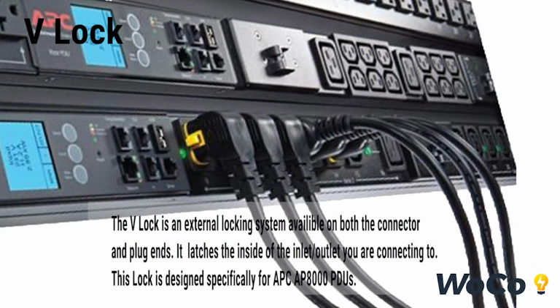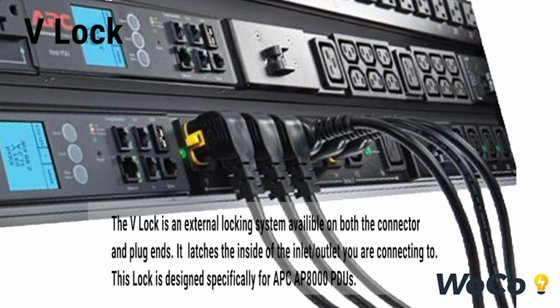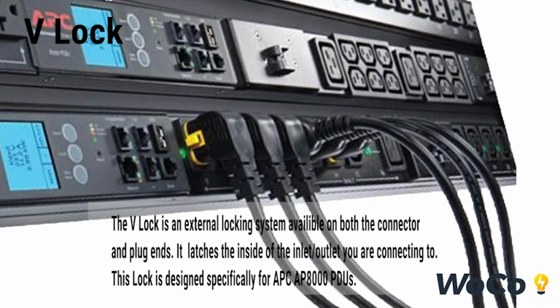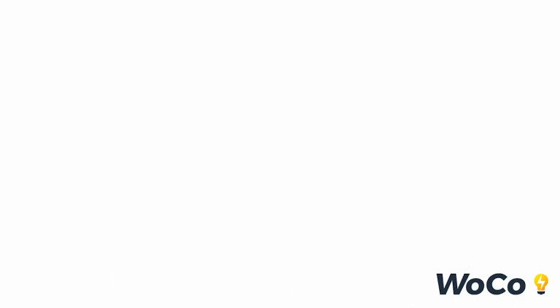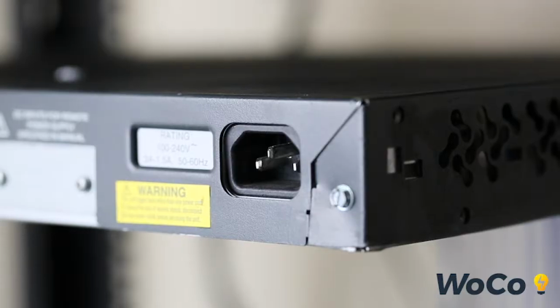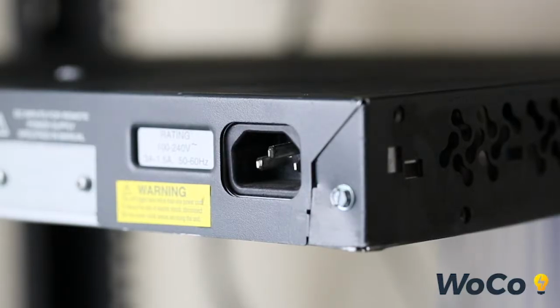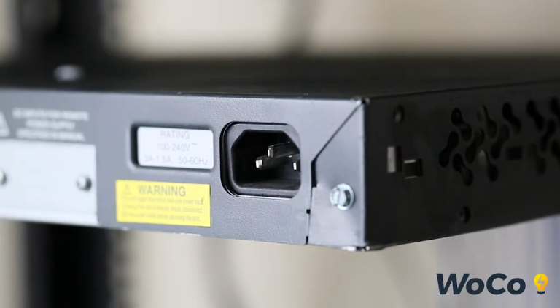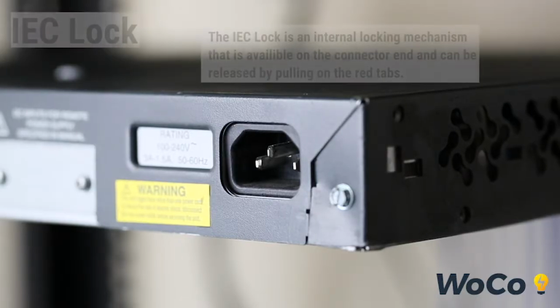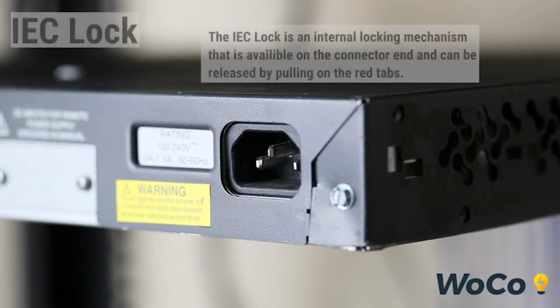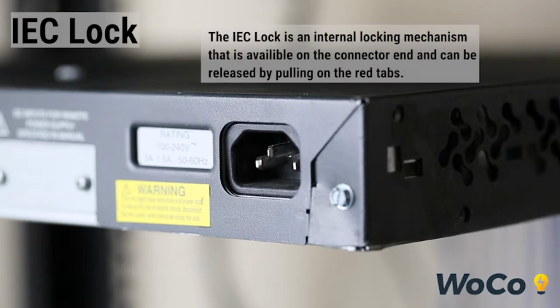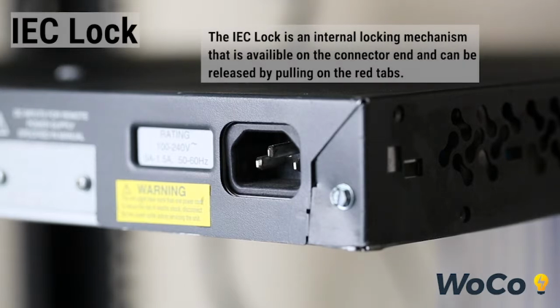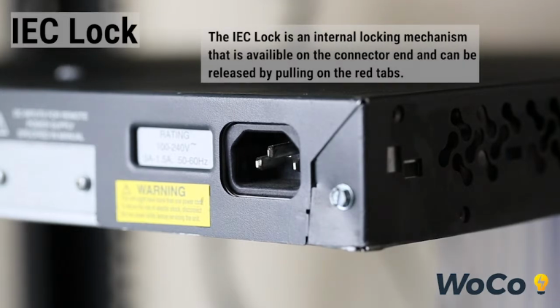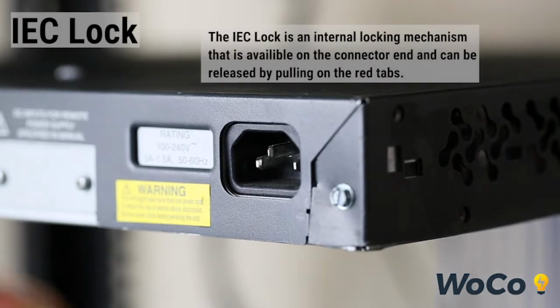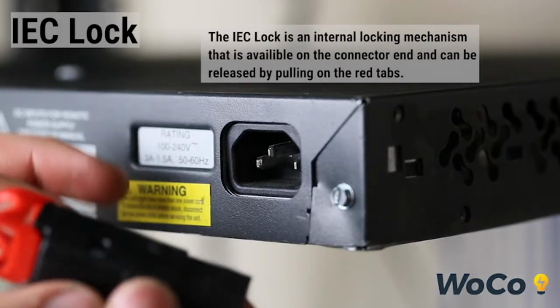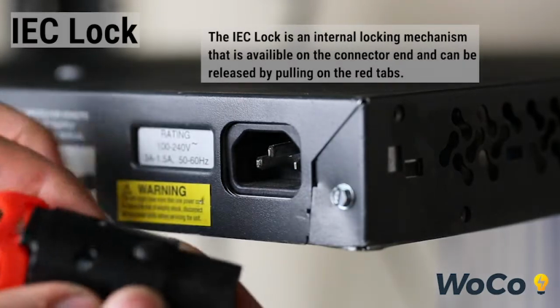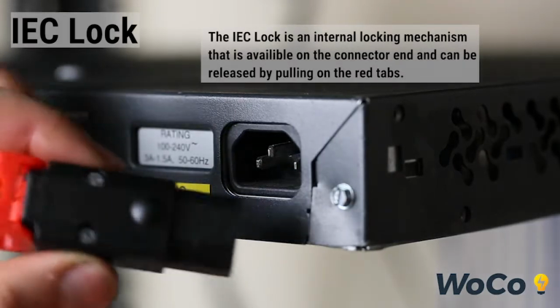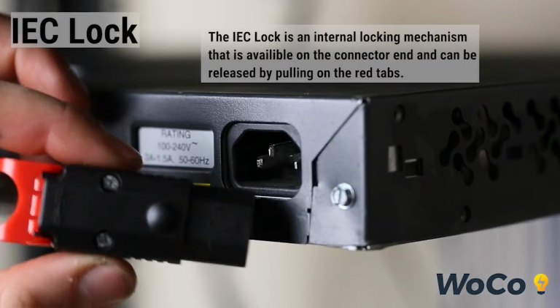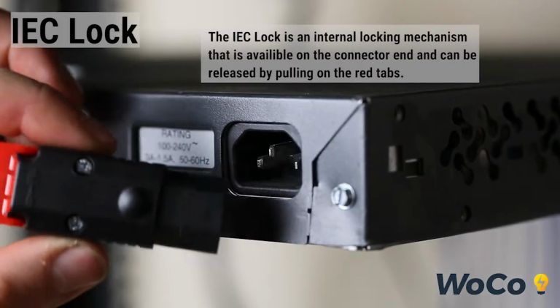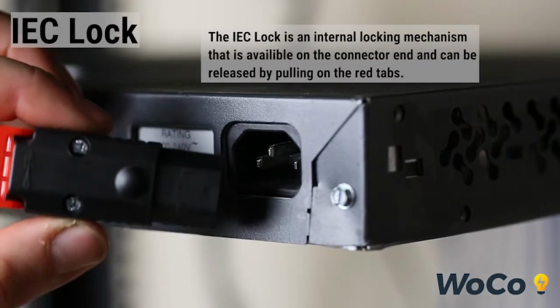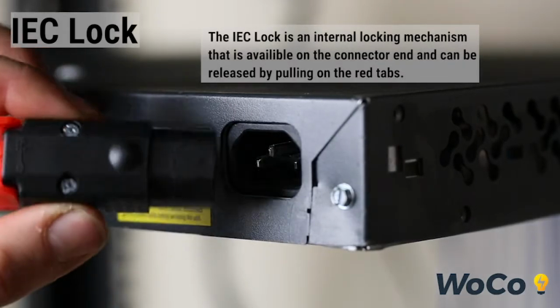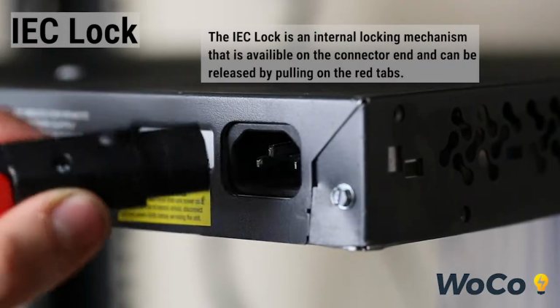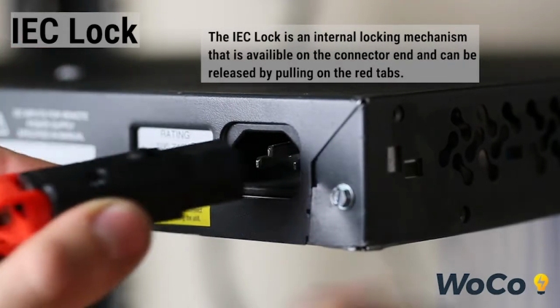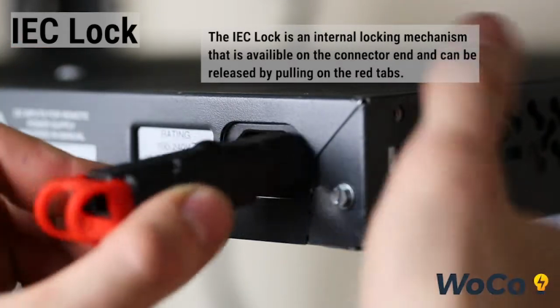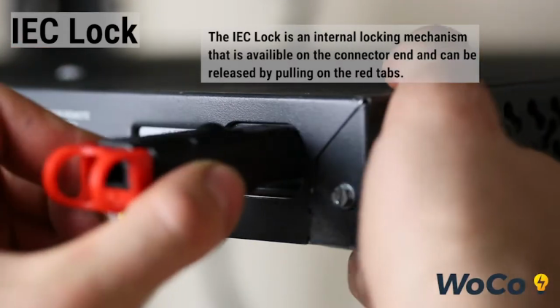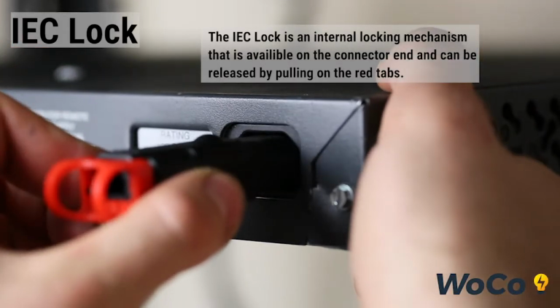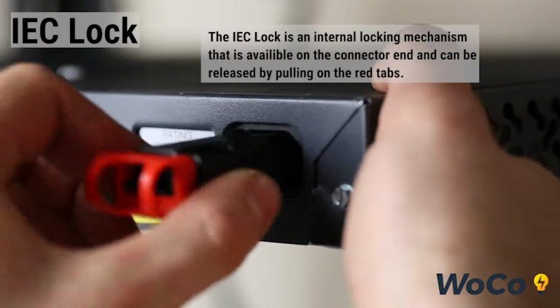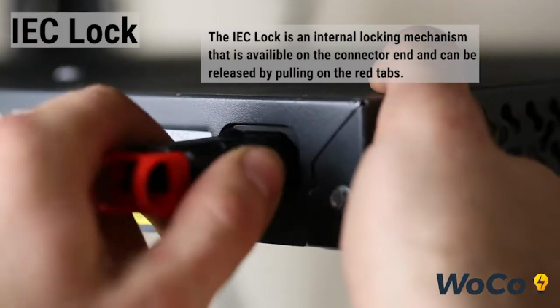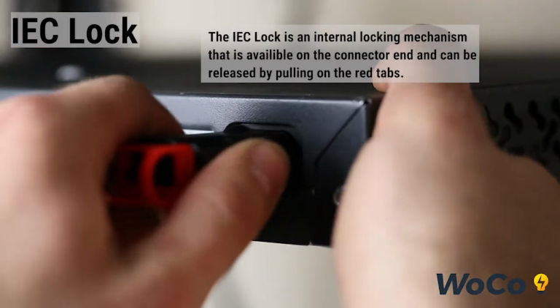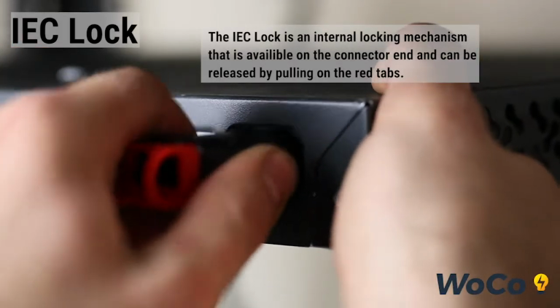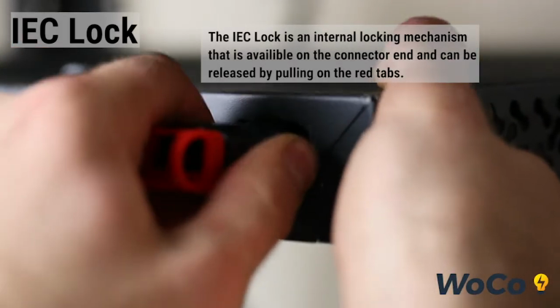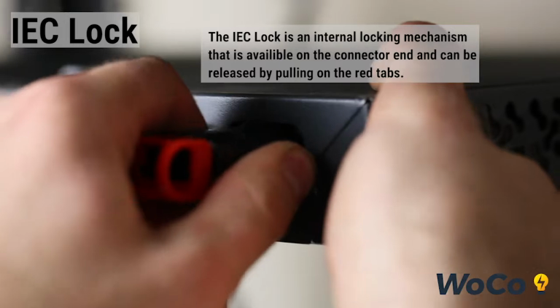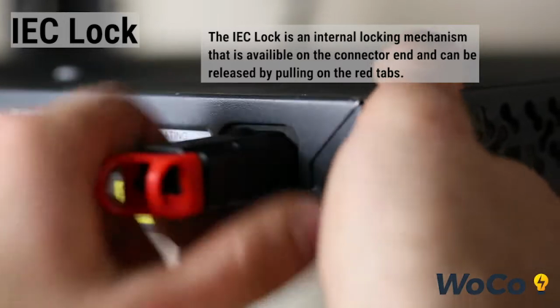The IEC Lock is an internal locking mechanism that is available on the connector end and can be released by pulling on the red tabs.